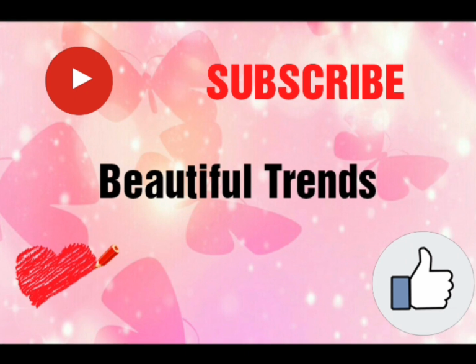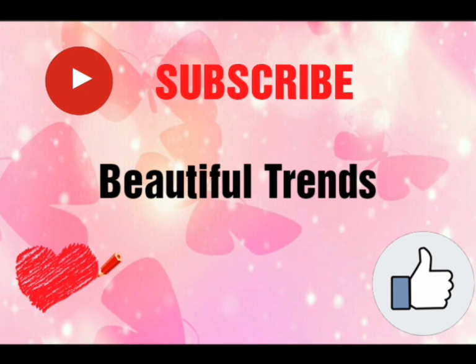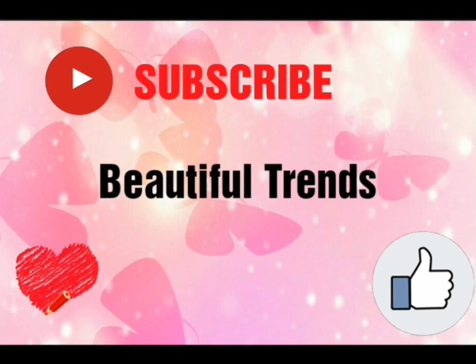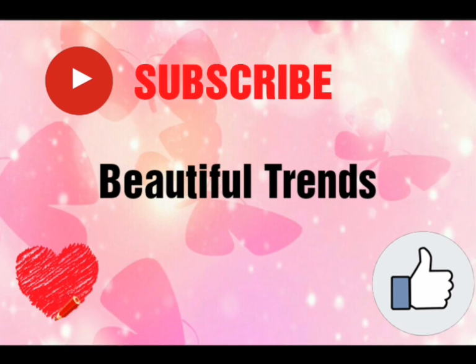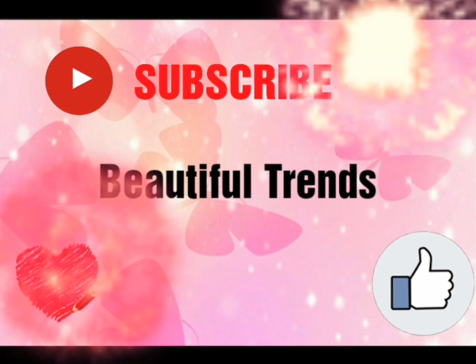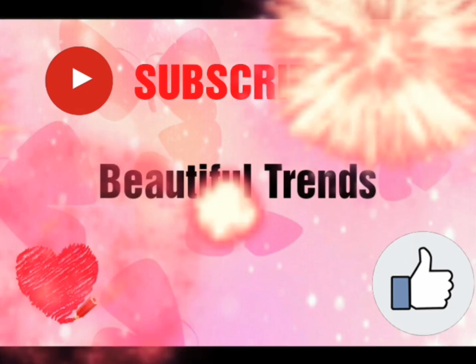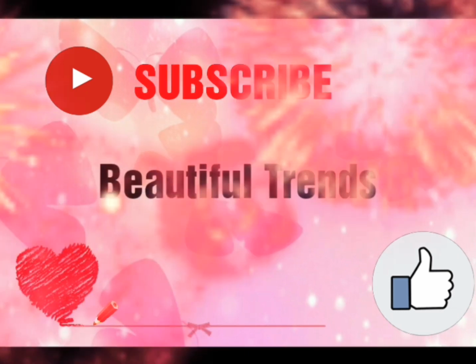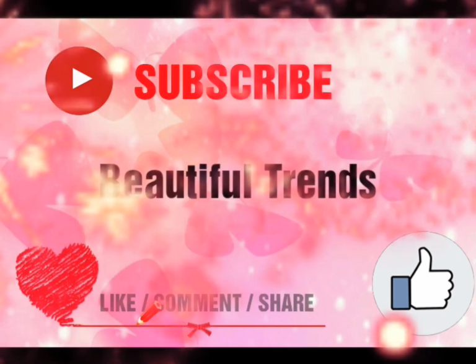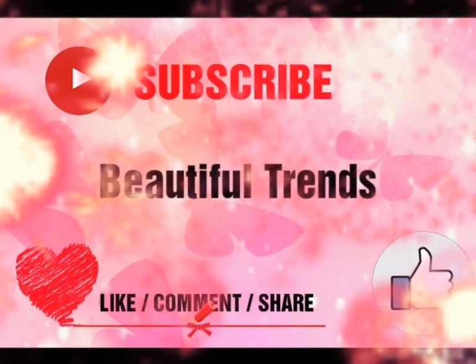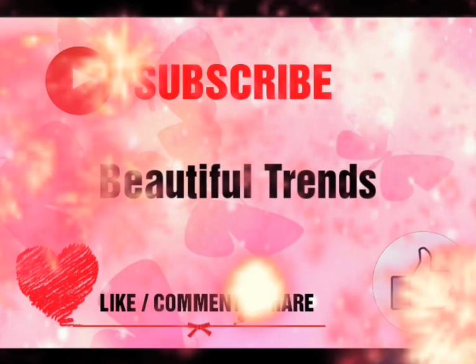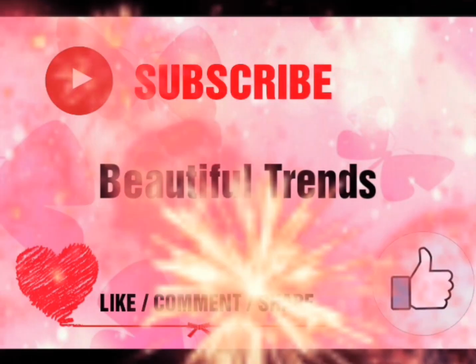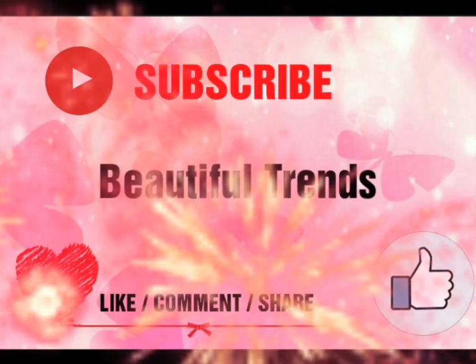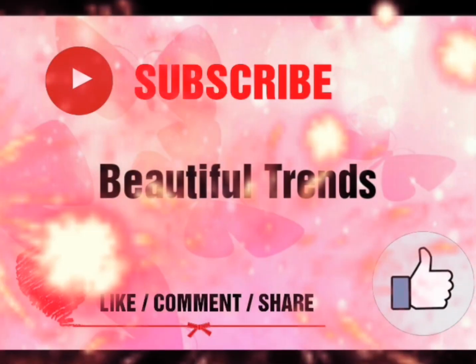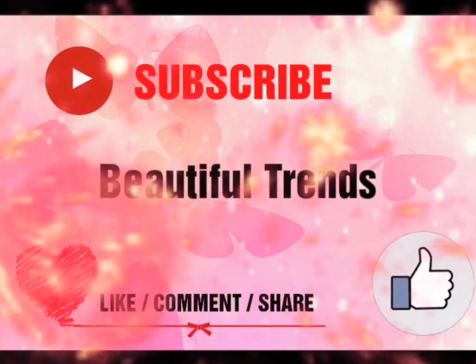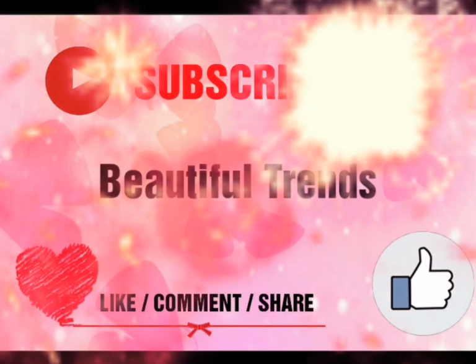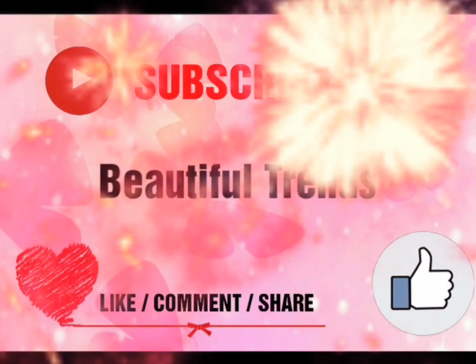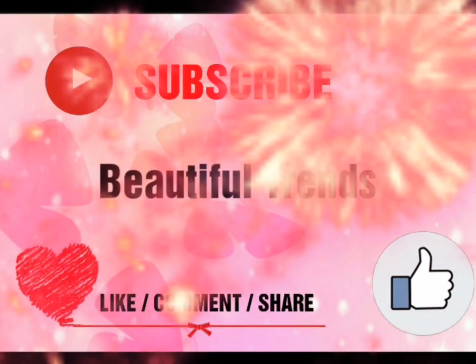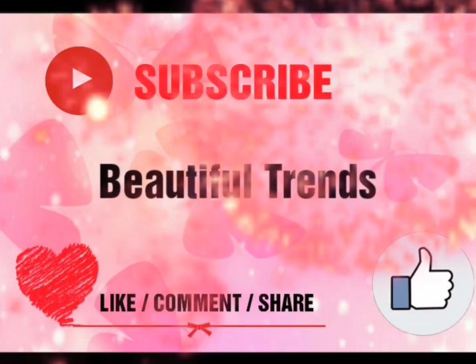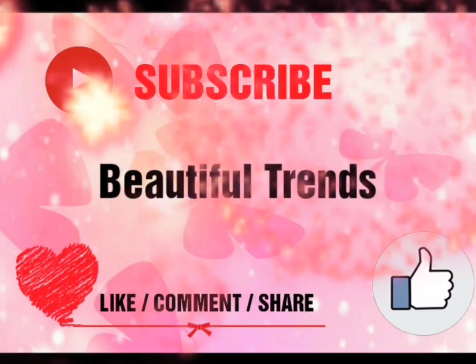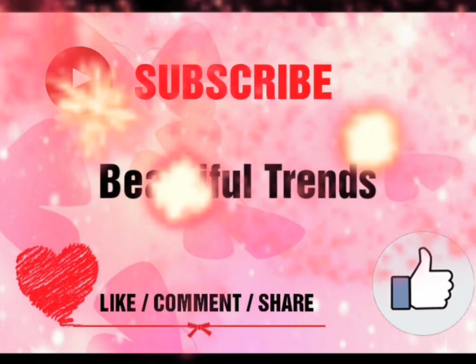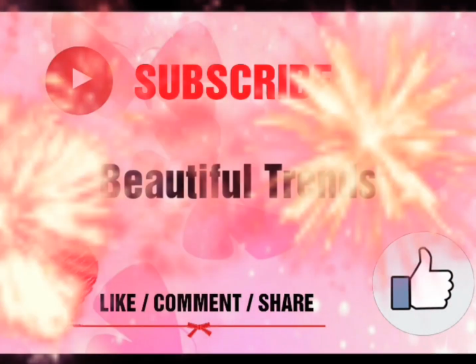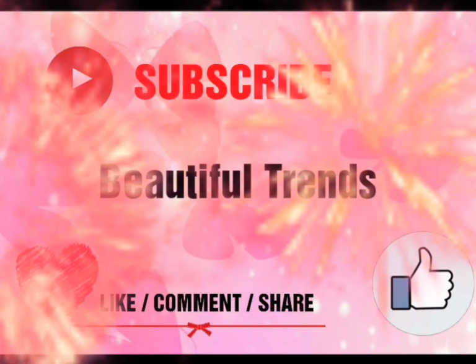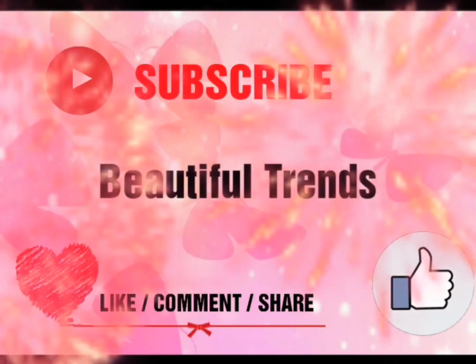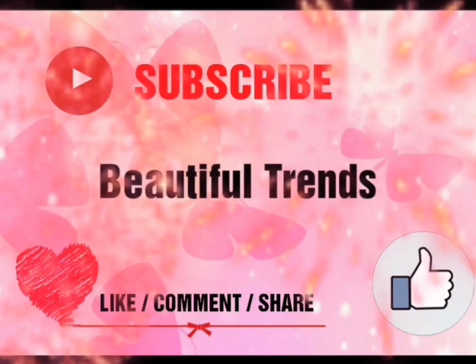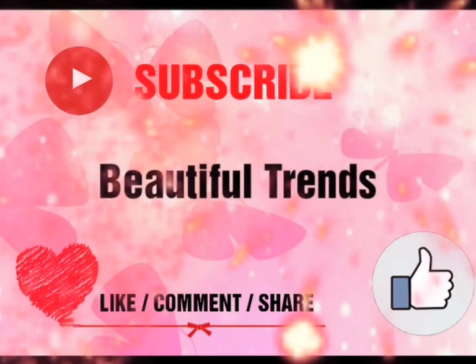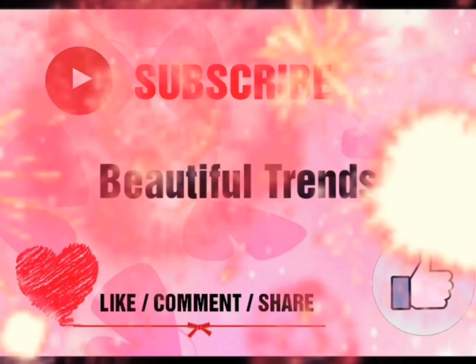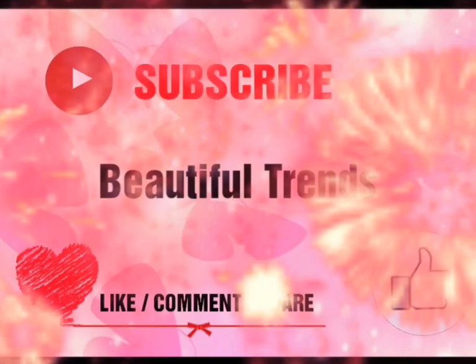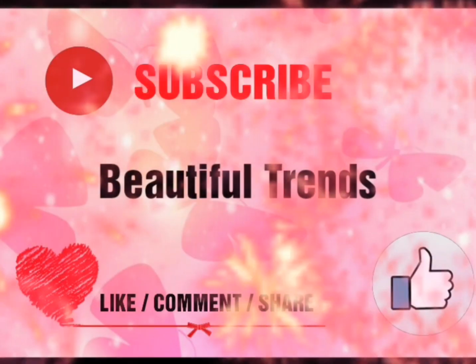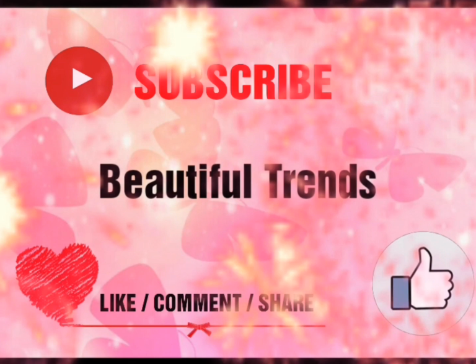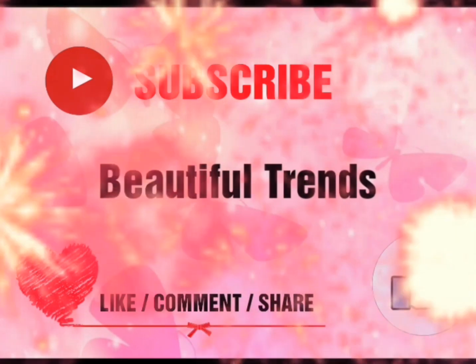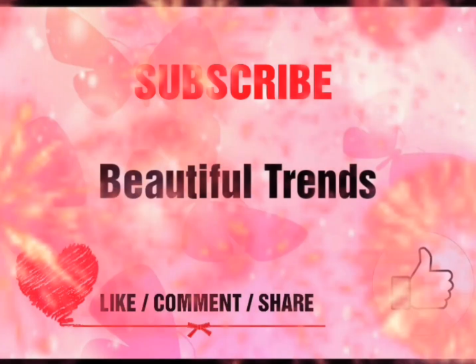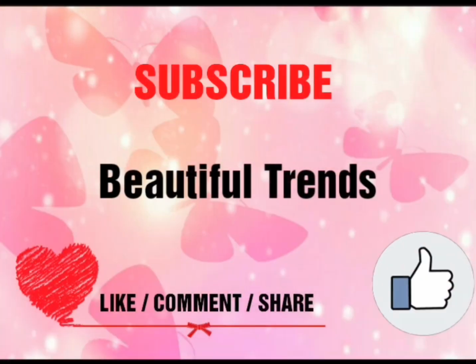If you like today's video and you haven't subscribed to my channel, please click on the subscribe button.